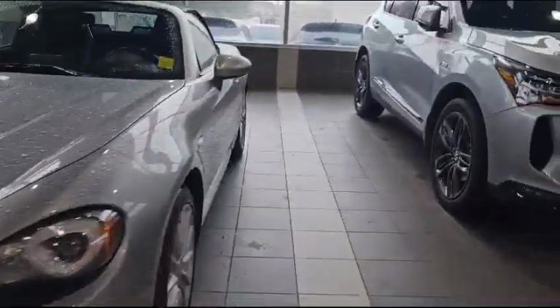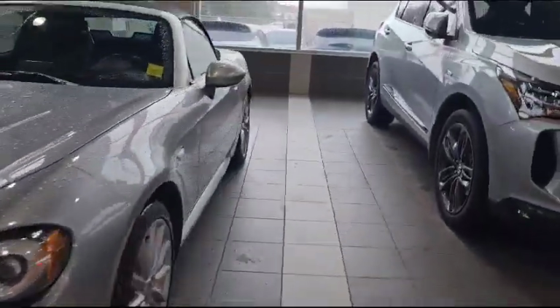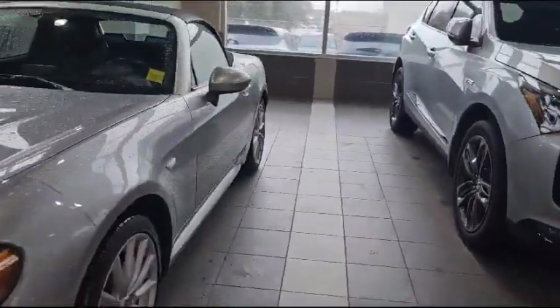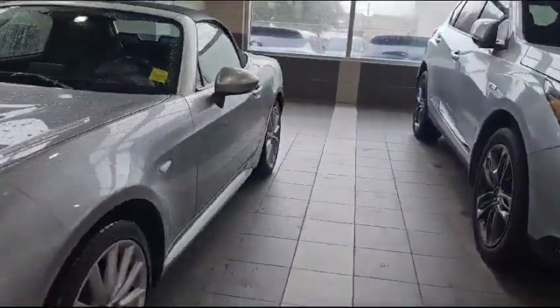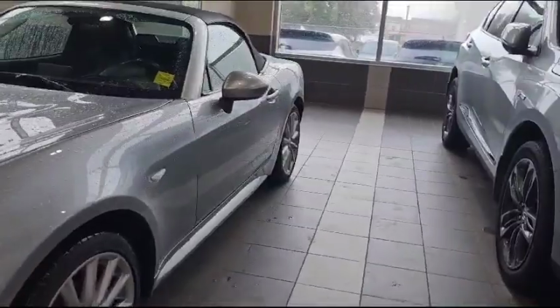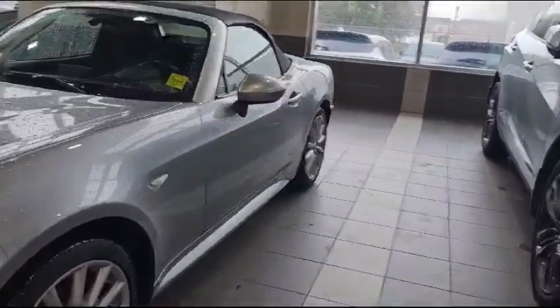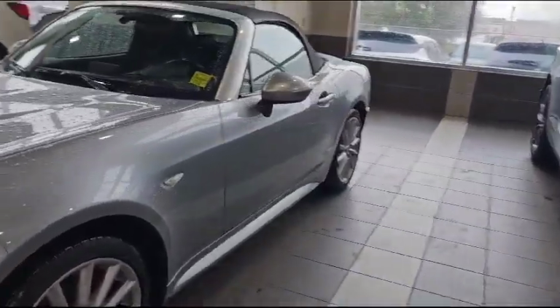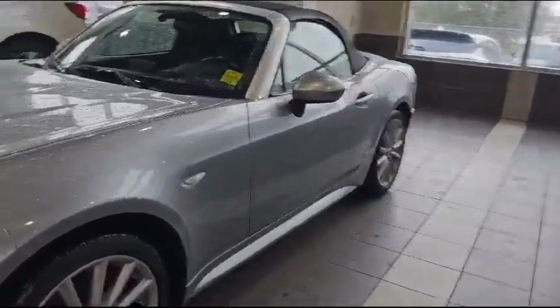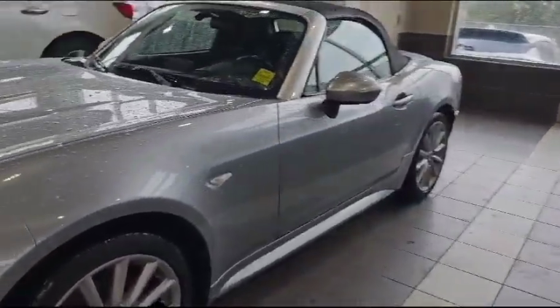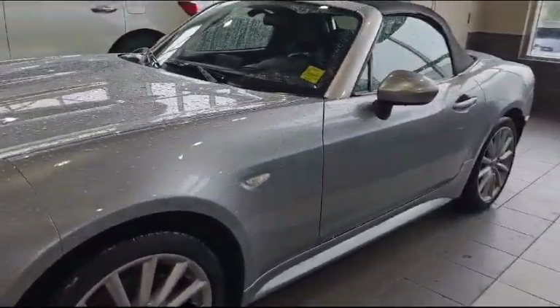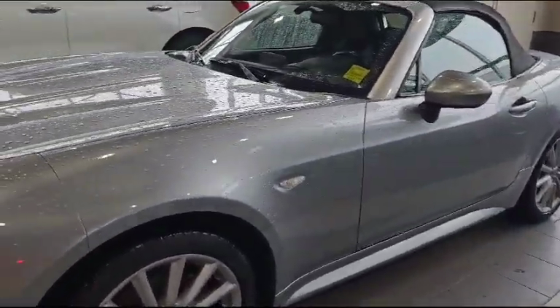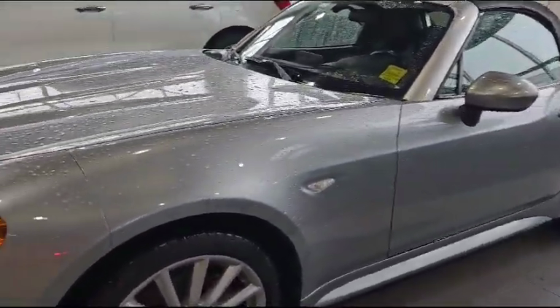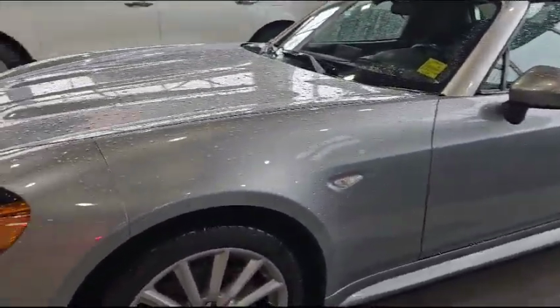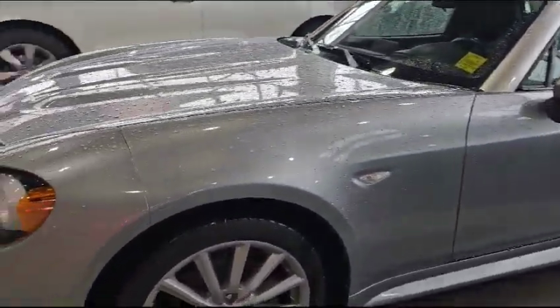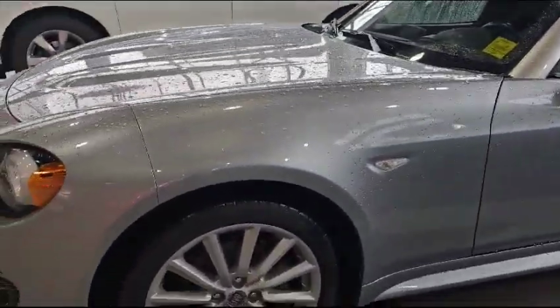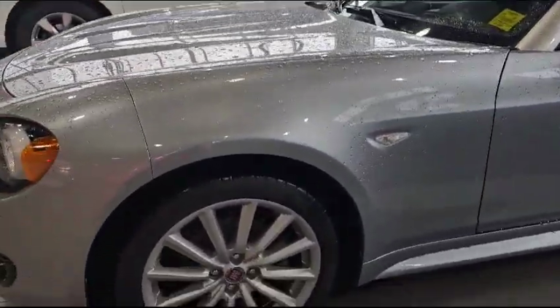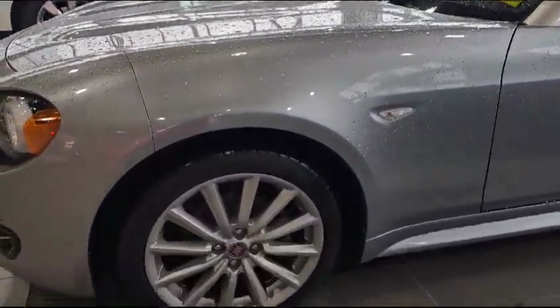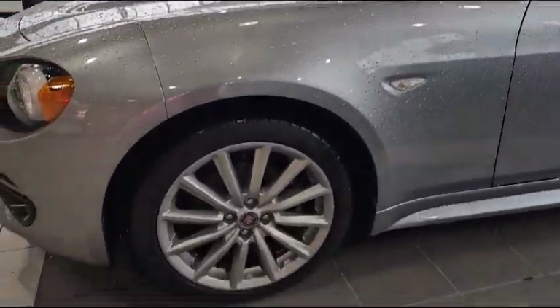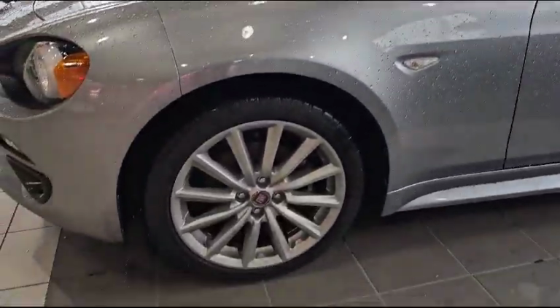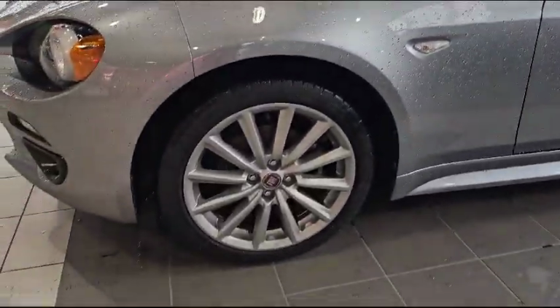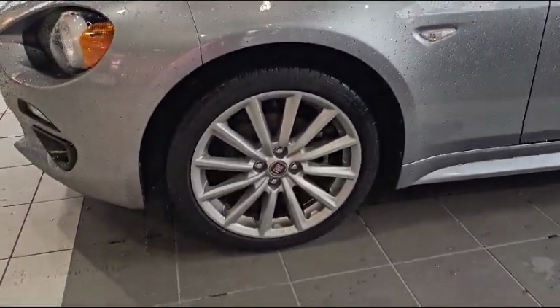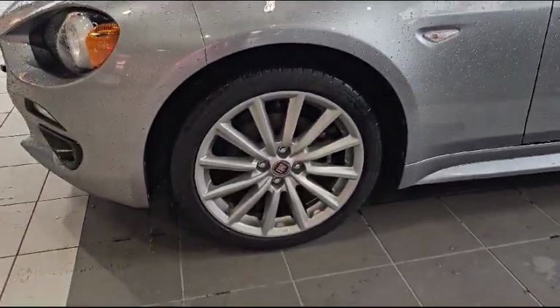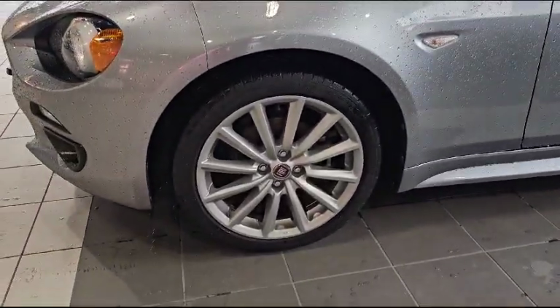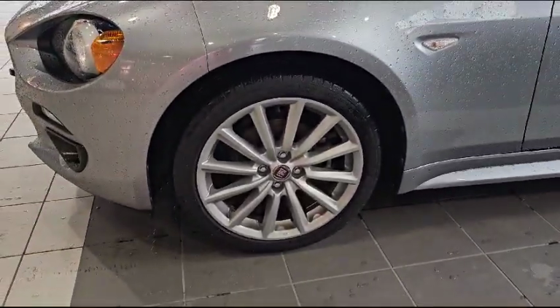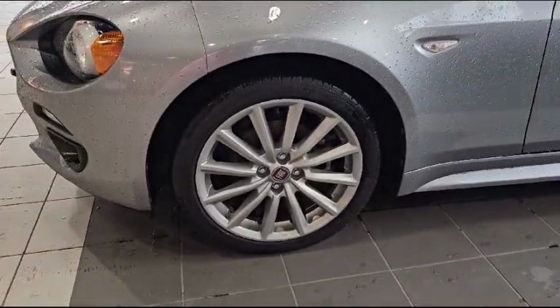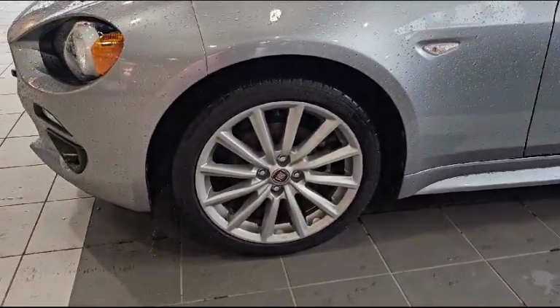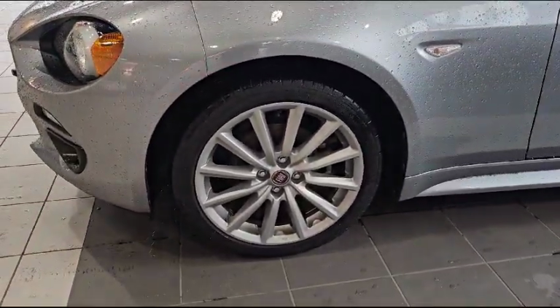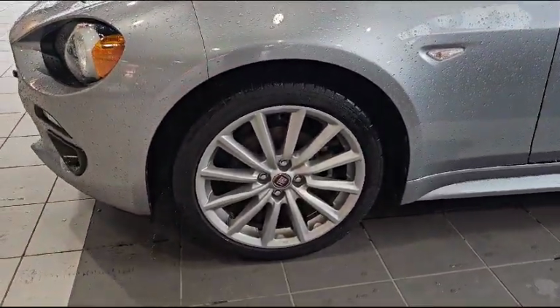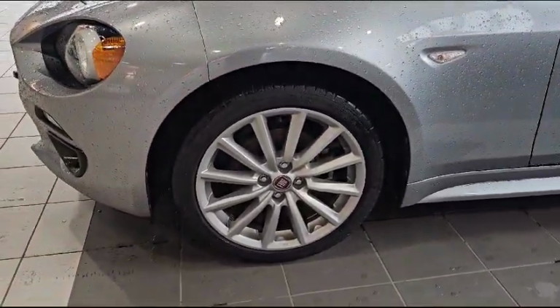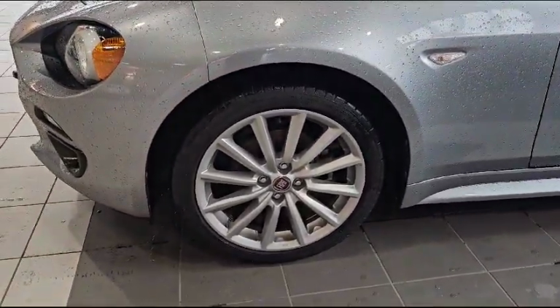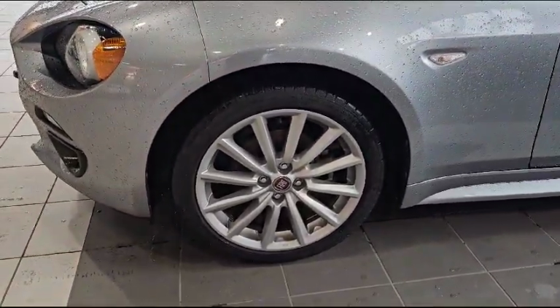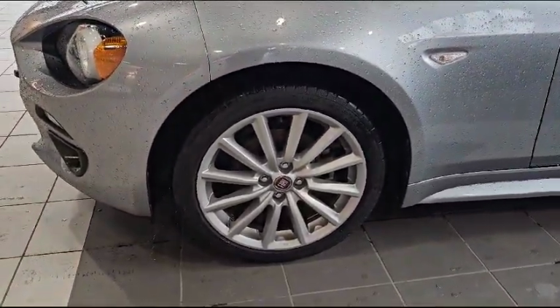Coming to the side here, the vehicle also has these nice 17-inch alloy wheels. Come inside with me, let's take a look inside.